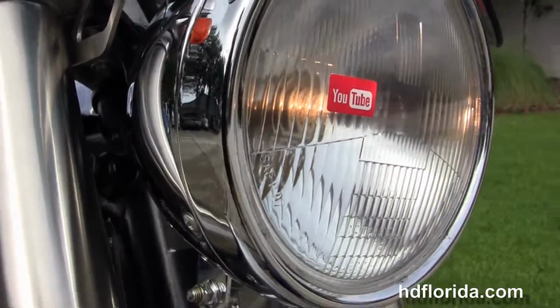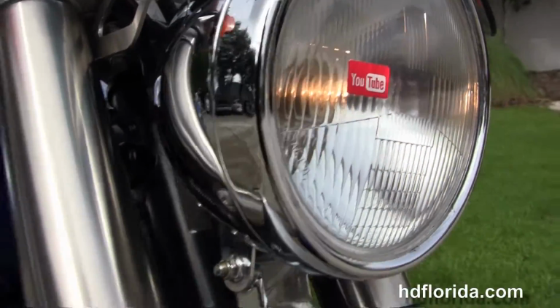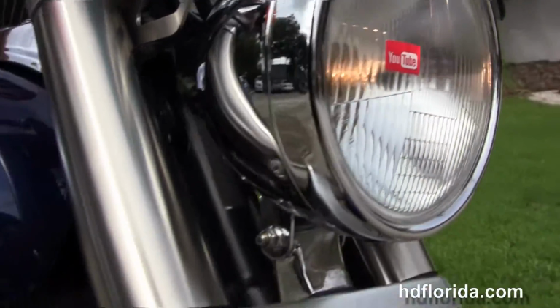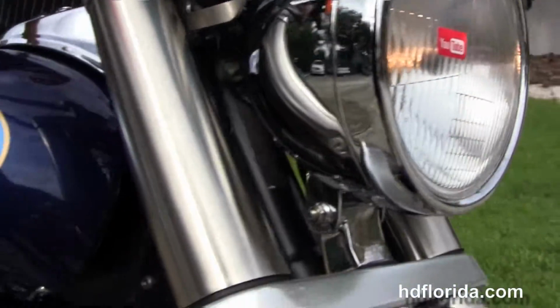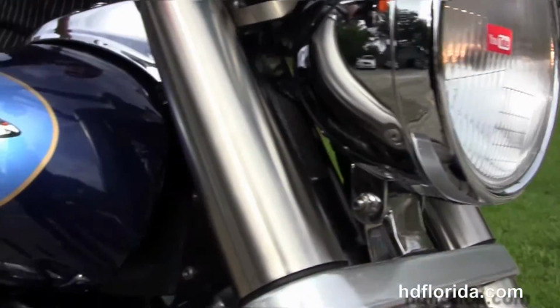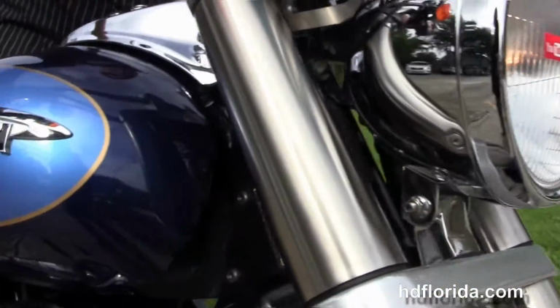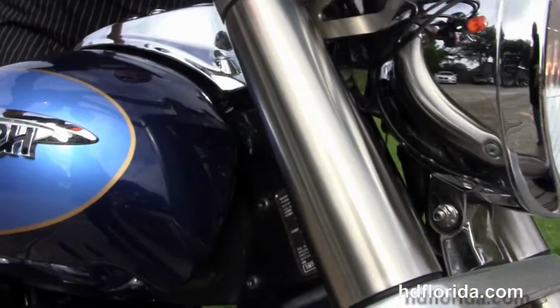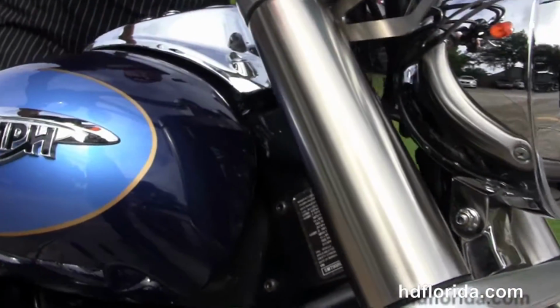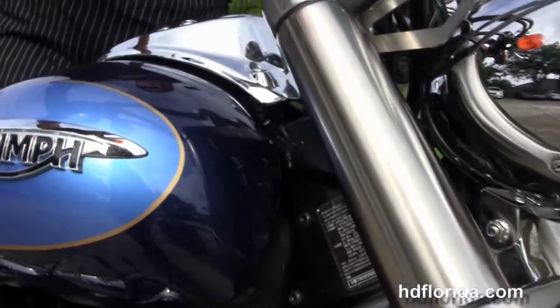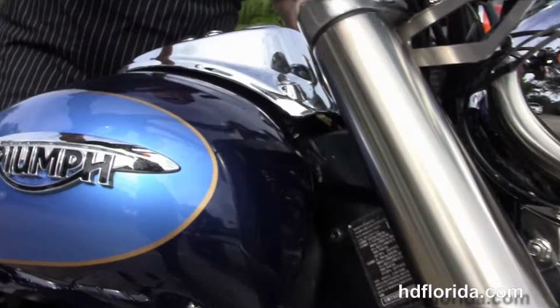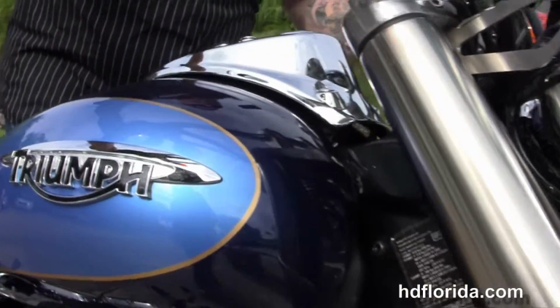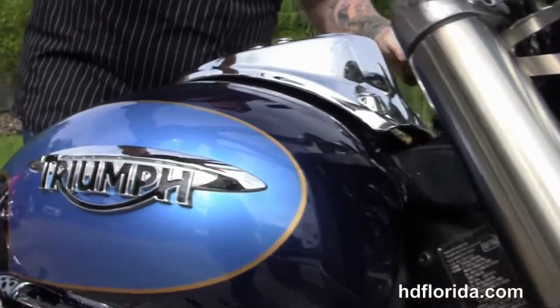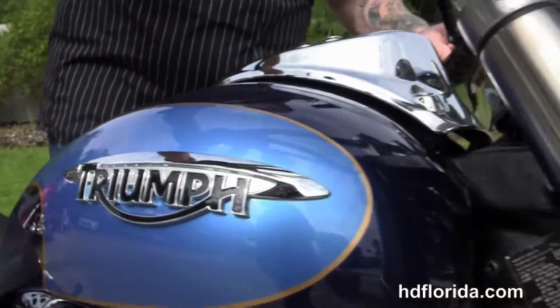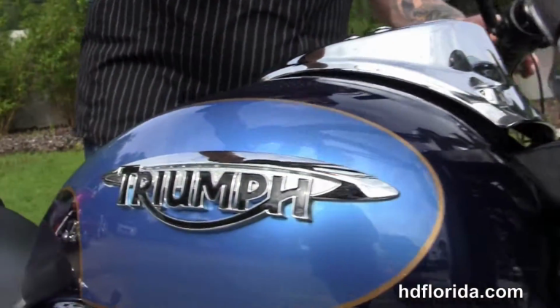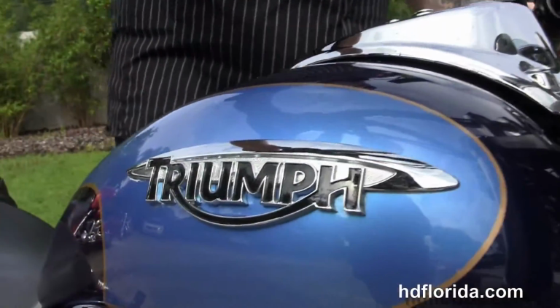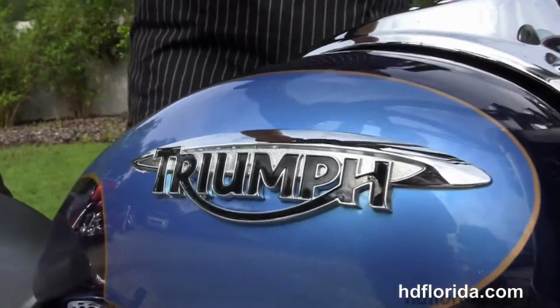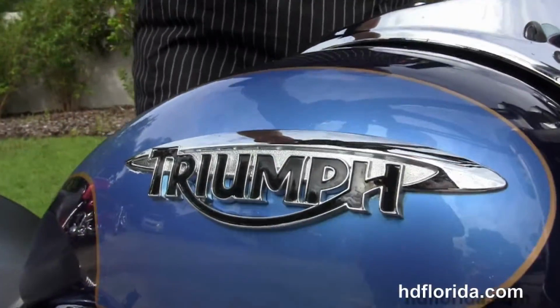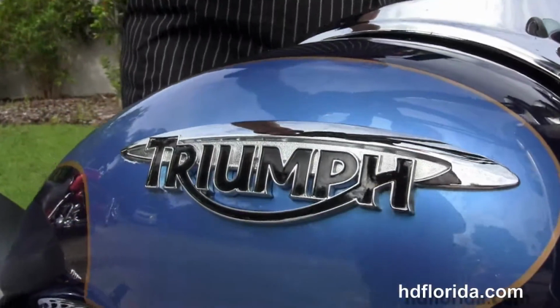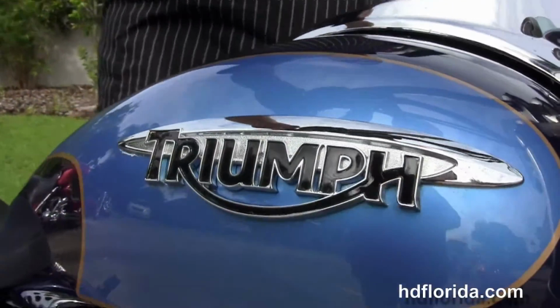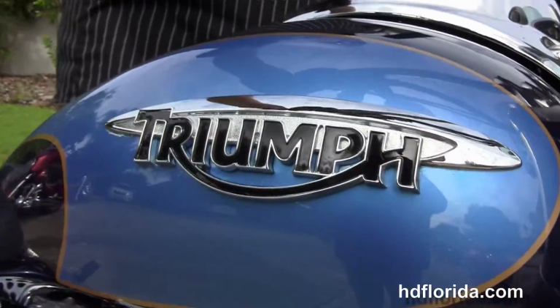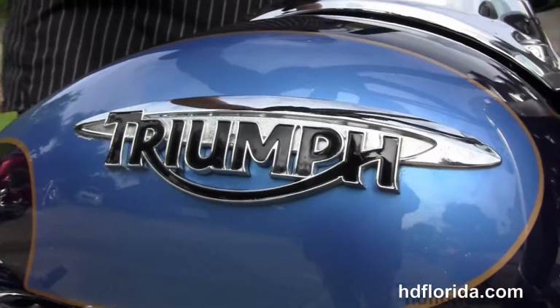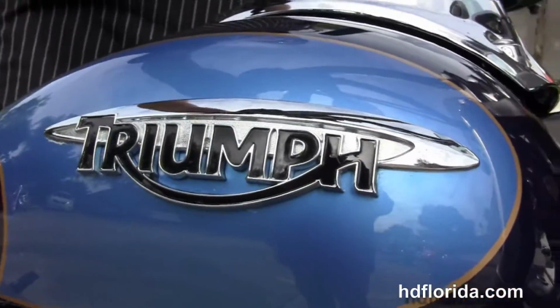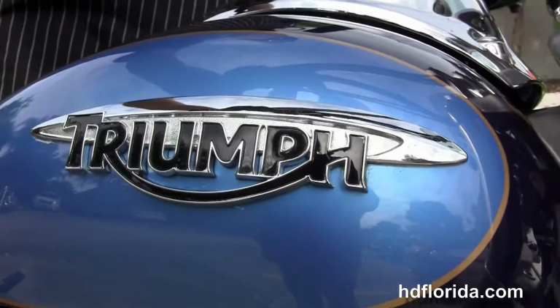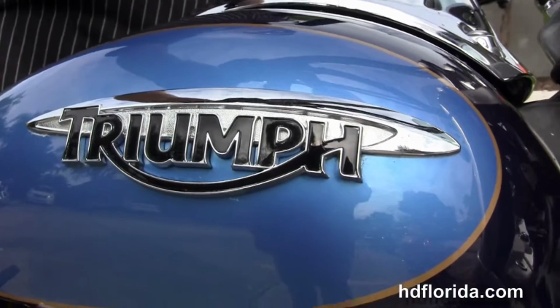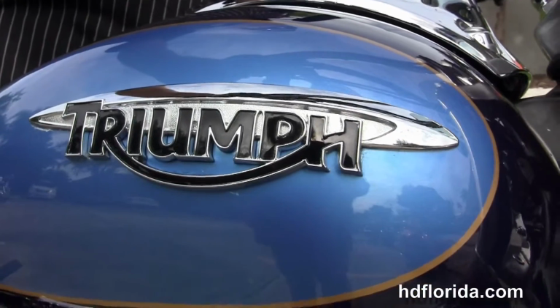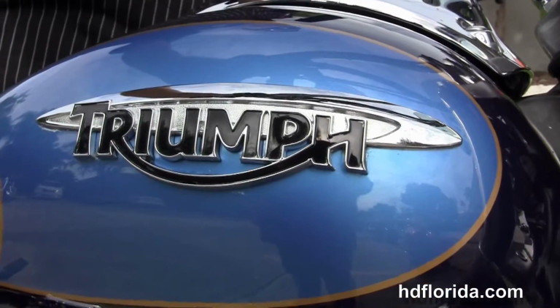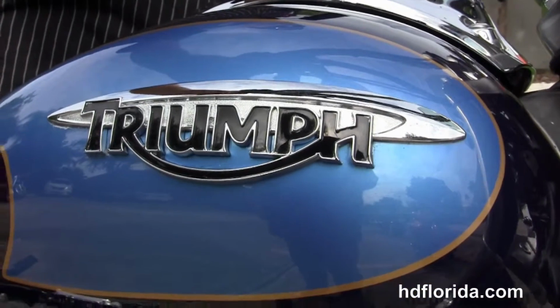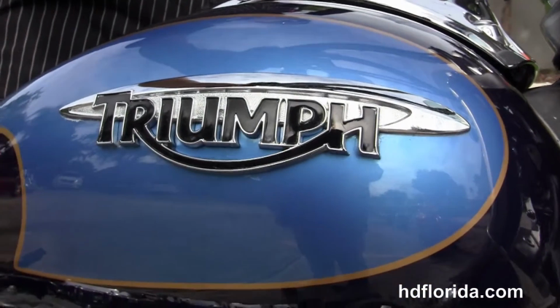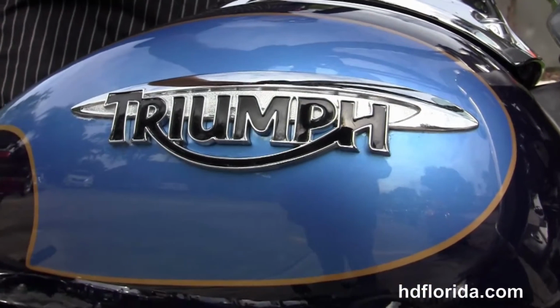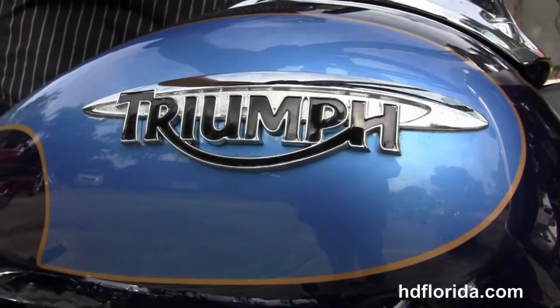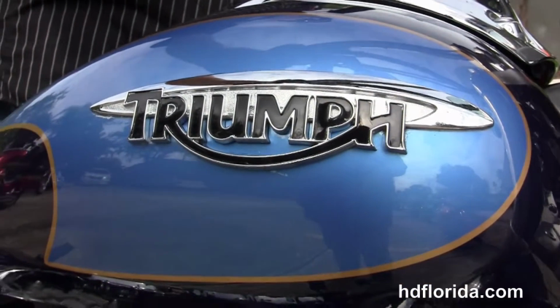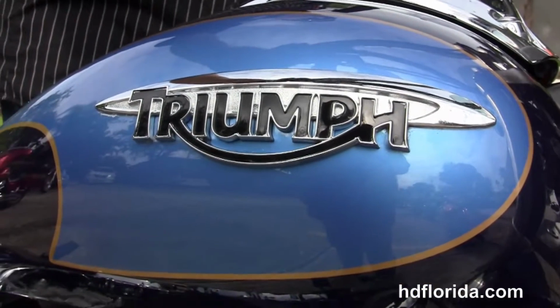We finance used Harley-Davidsons up to 72 months. Be sure to ask about our flying ride program.